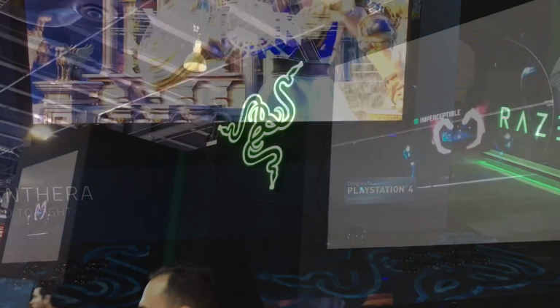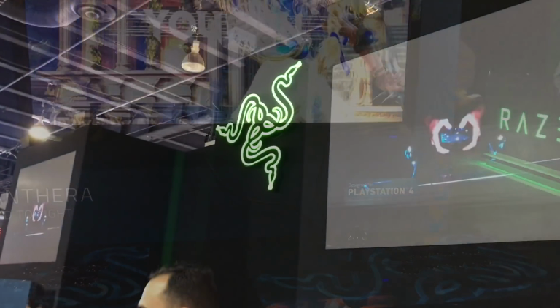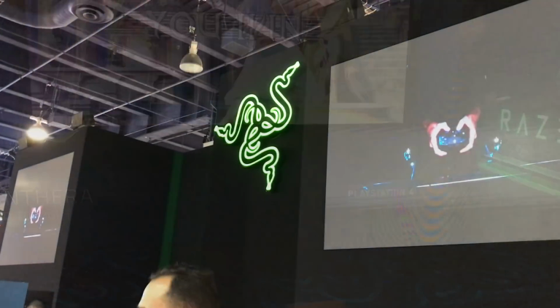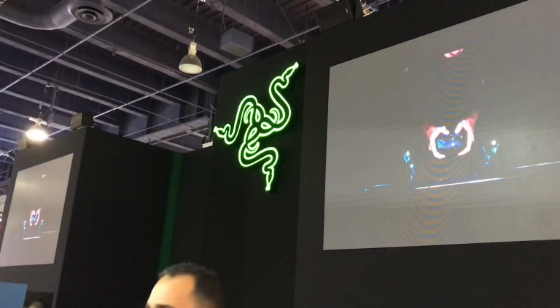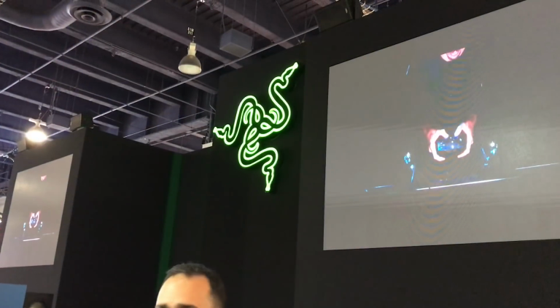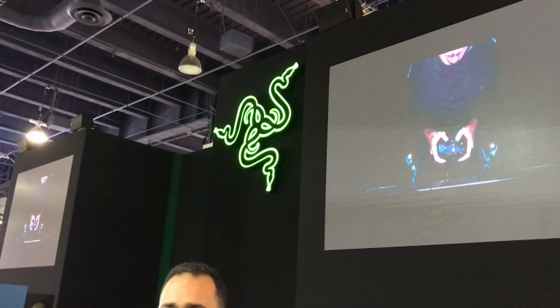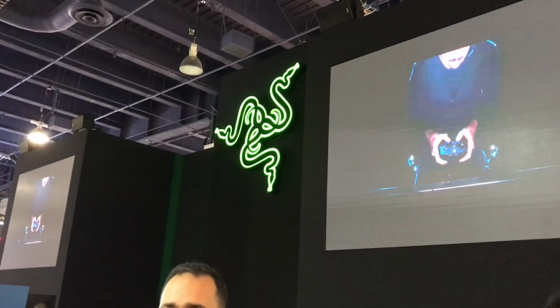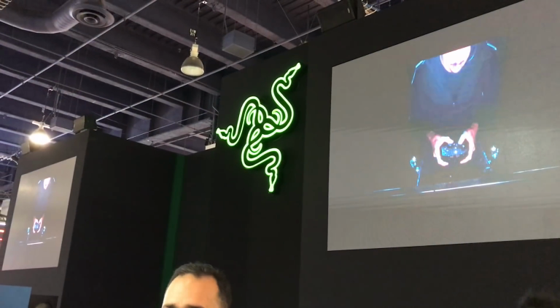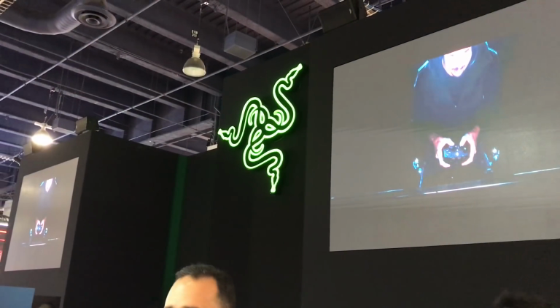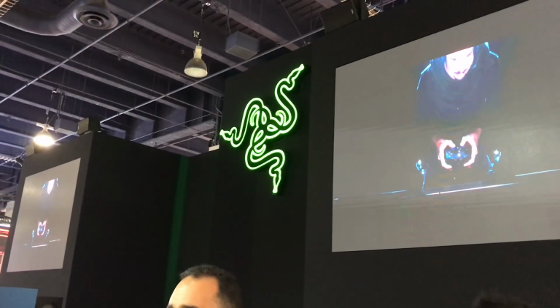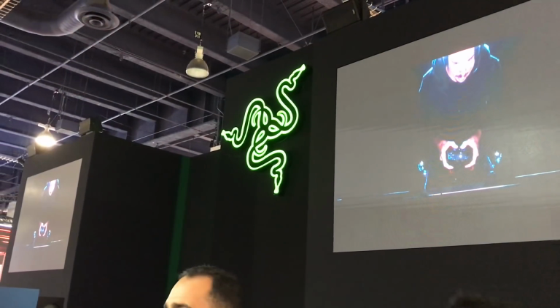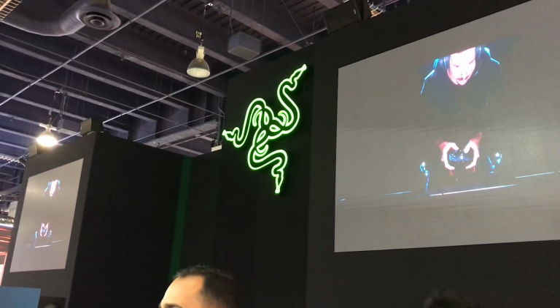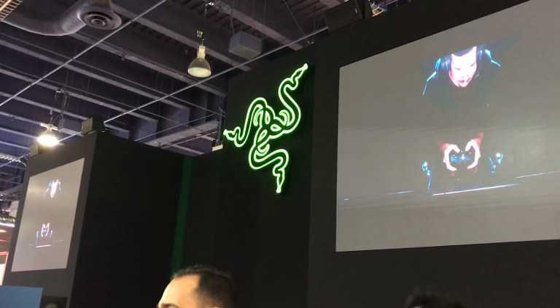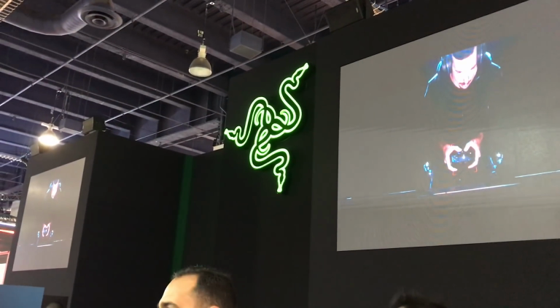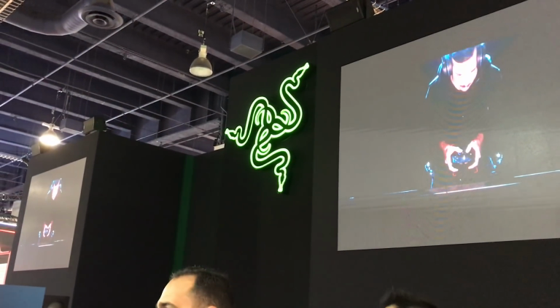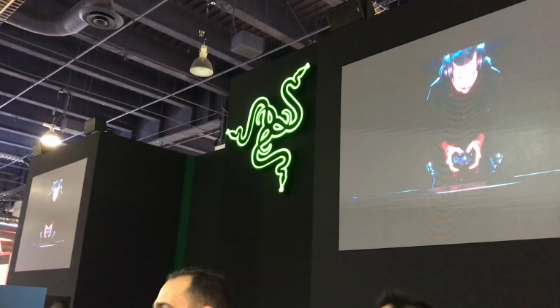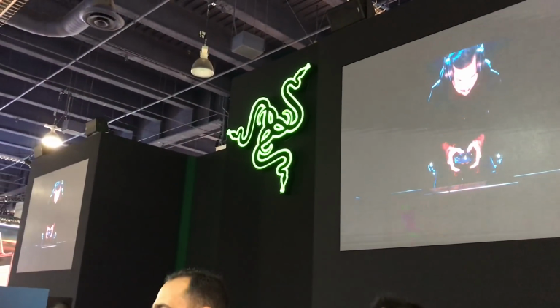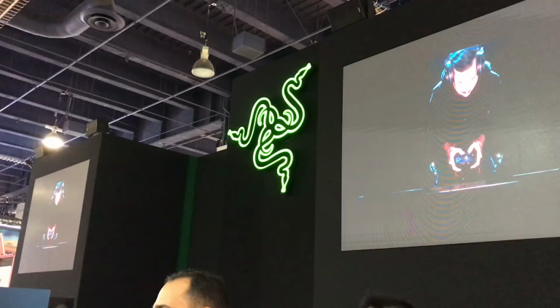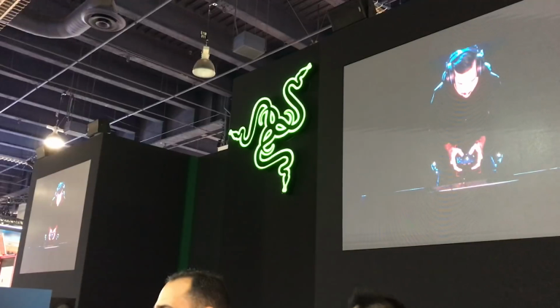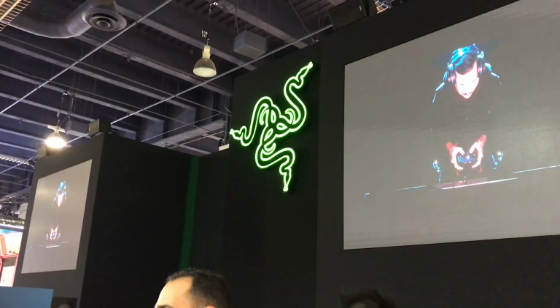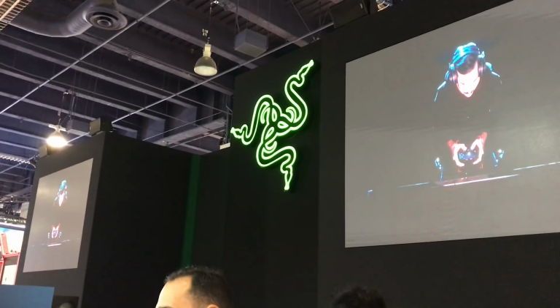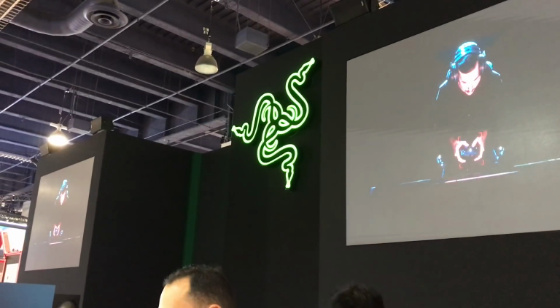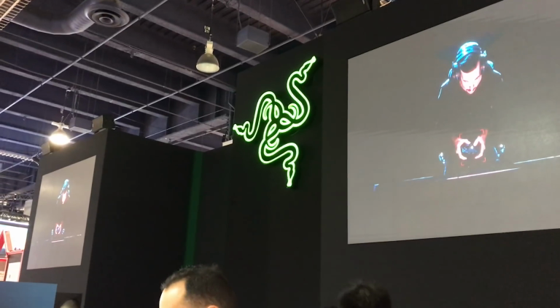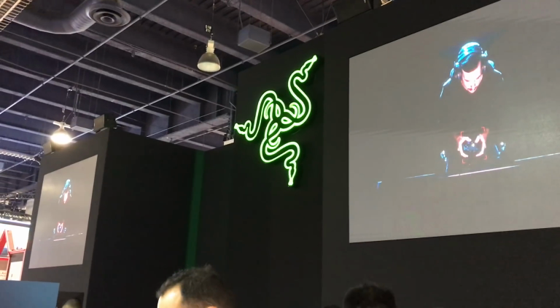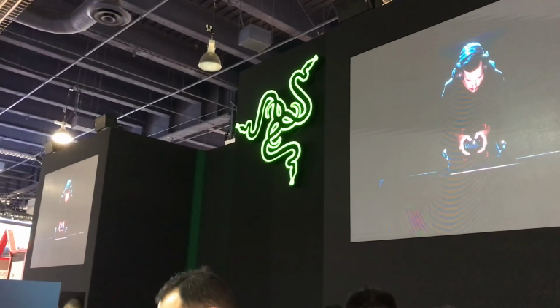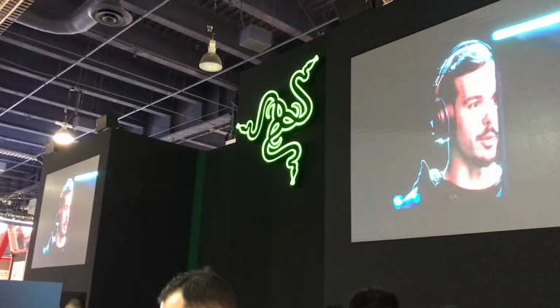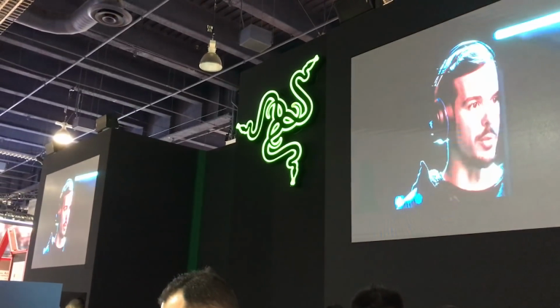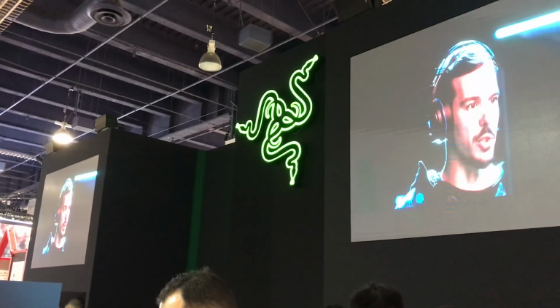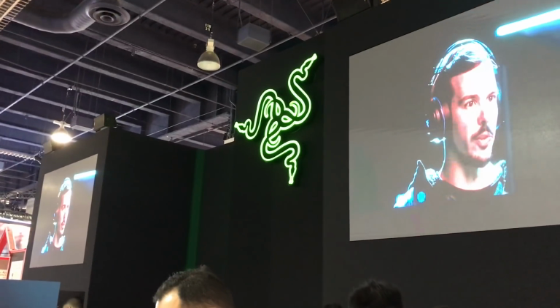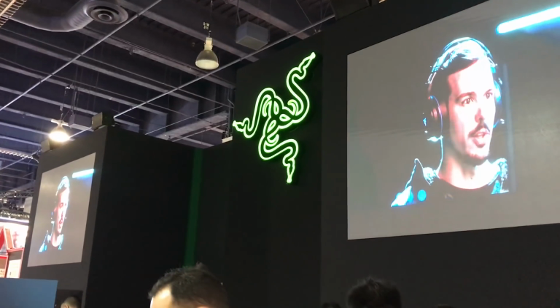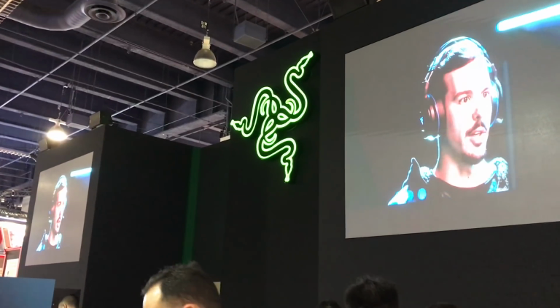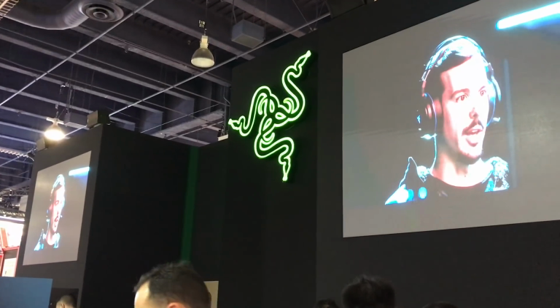Alright guys, that concludes our review of what's going on at CES for Razer. Hope you guys enjoyed.